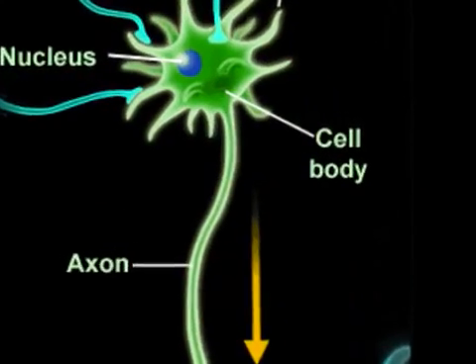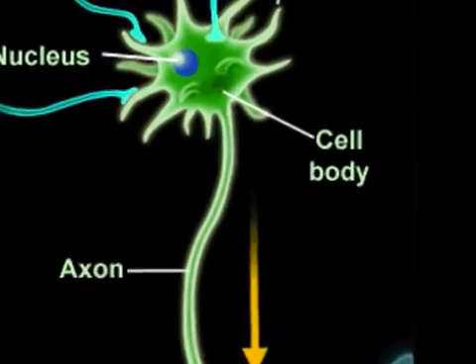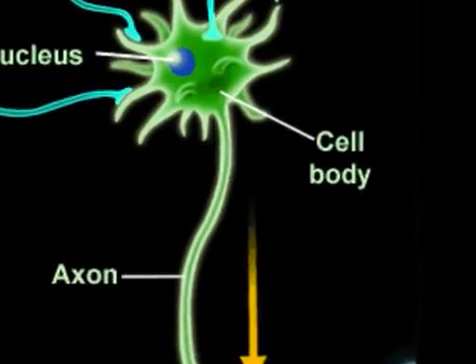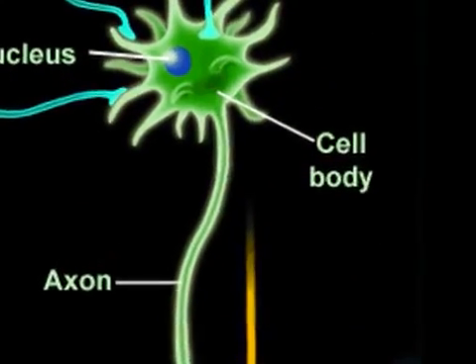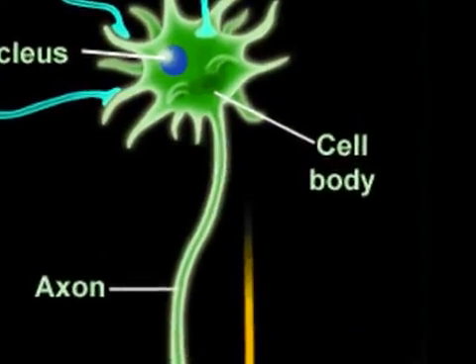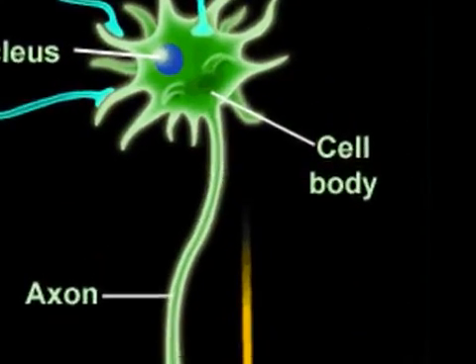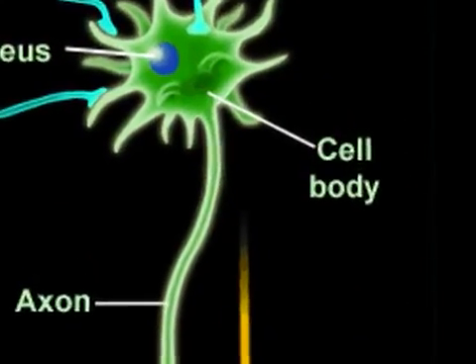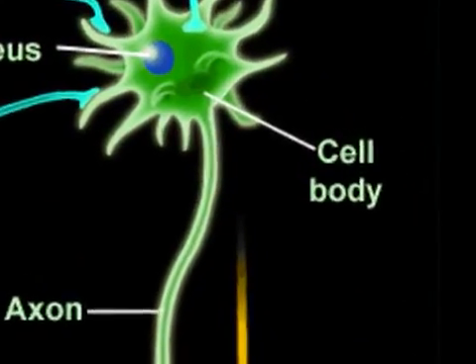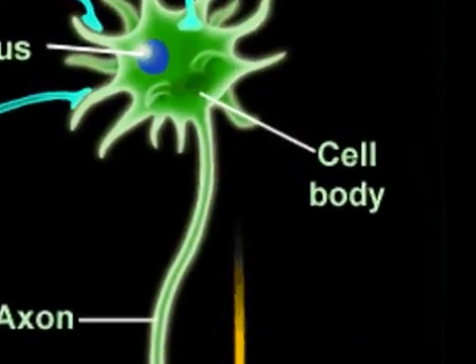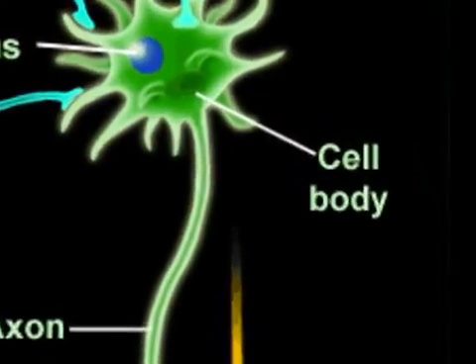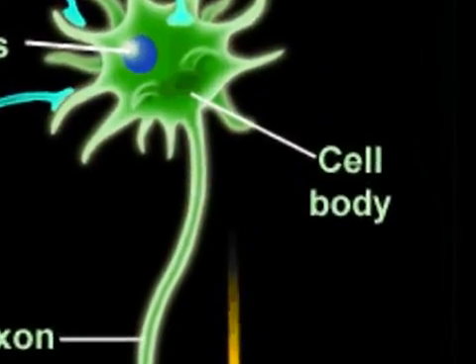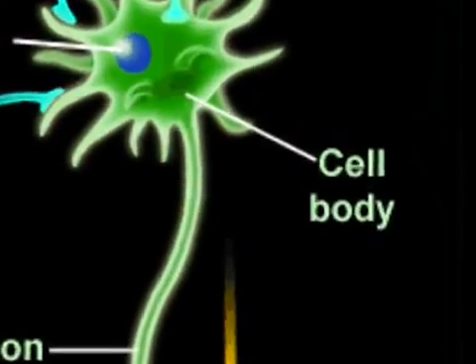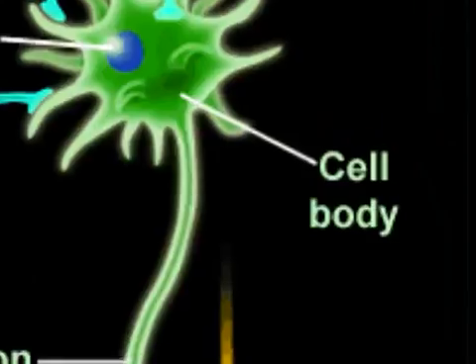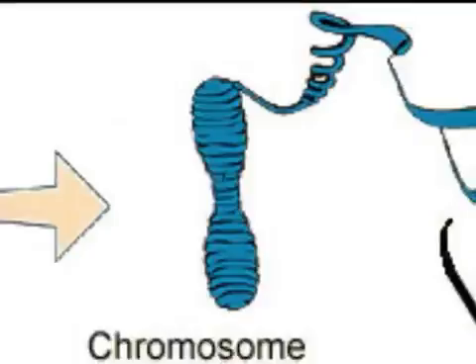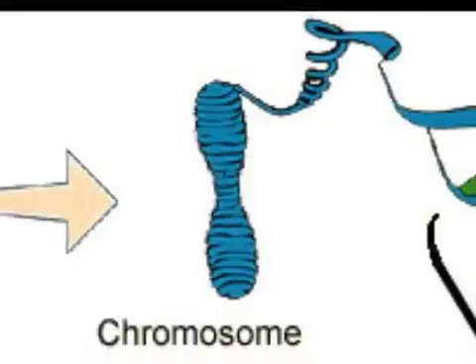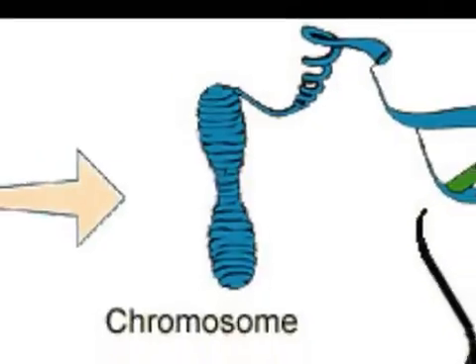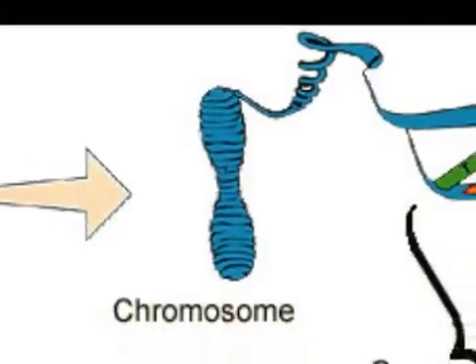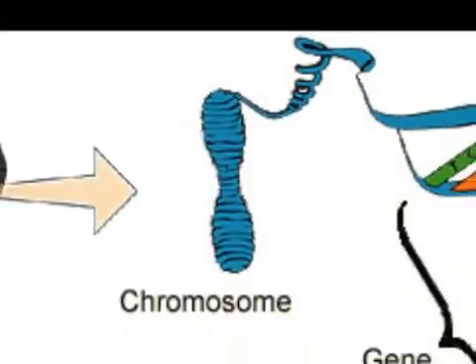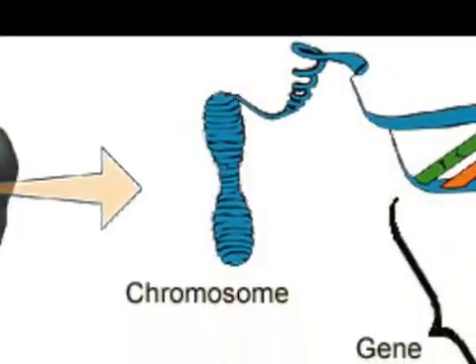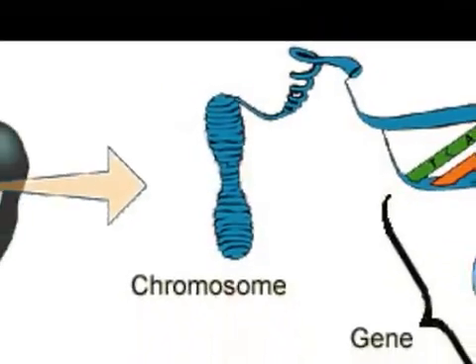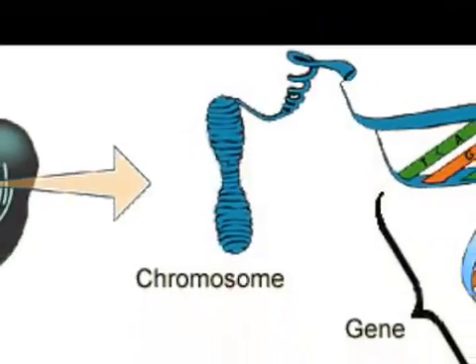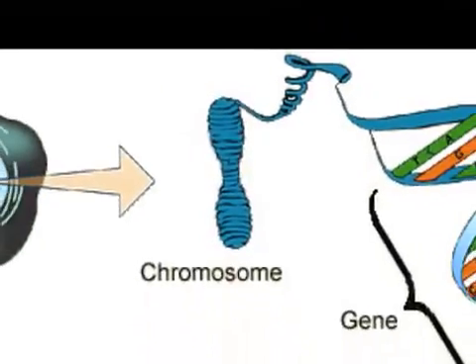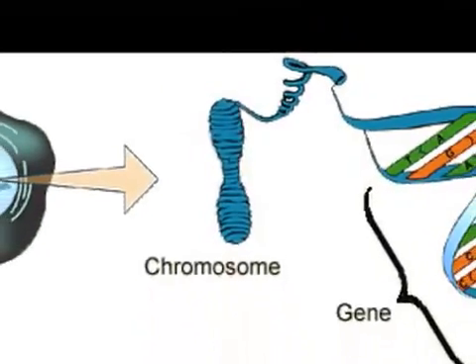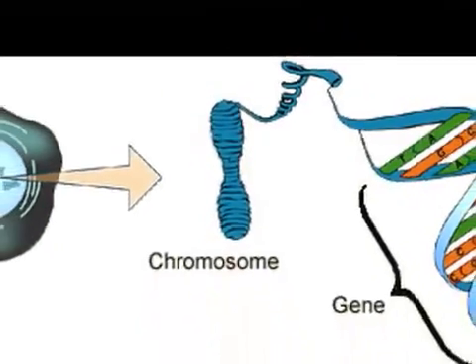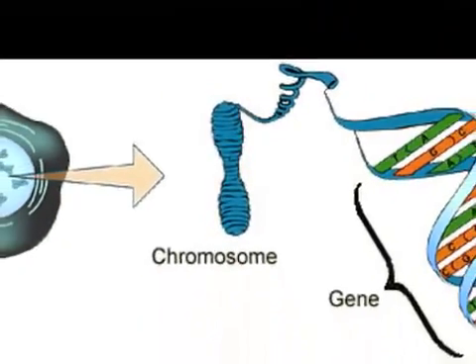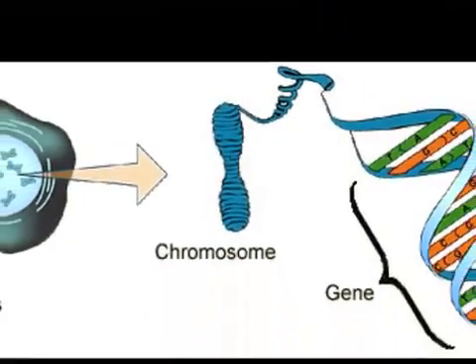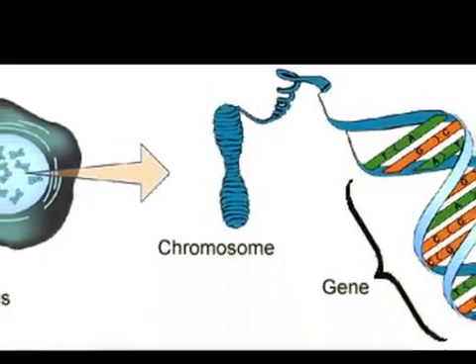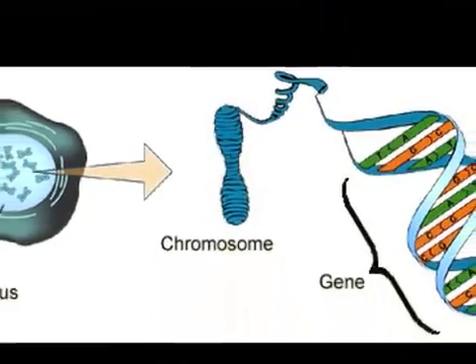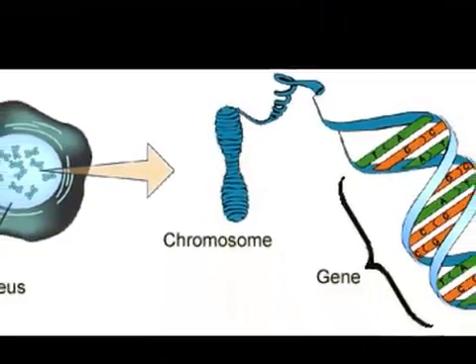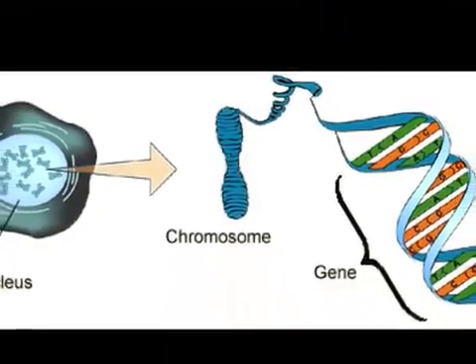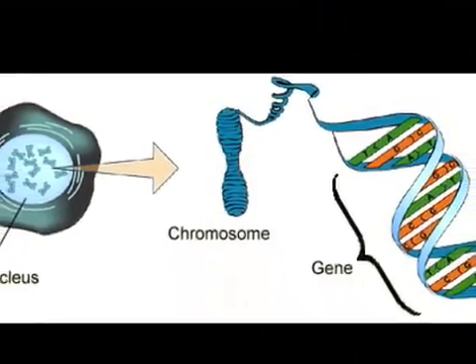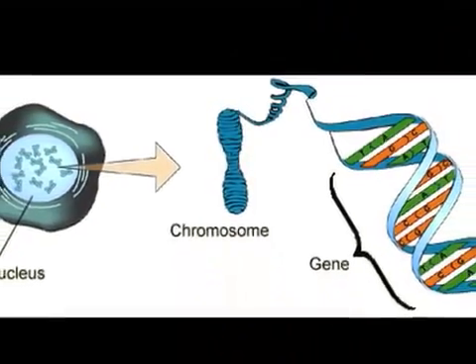It contains the nucleus, which in turn contains DNA in the form of chromosomes.